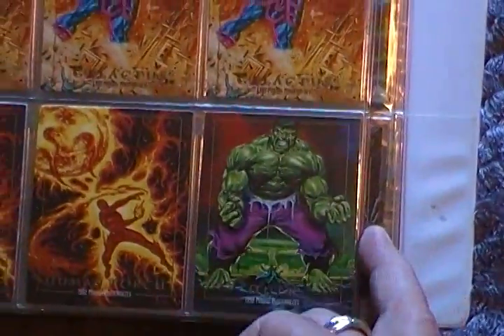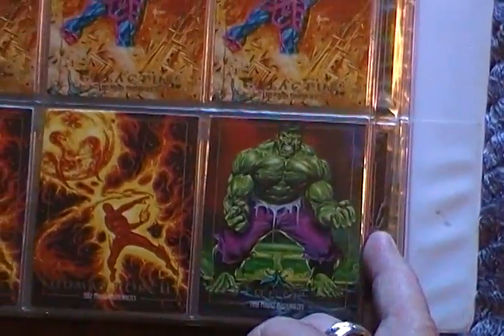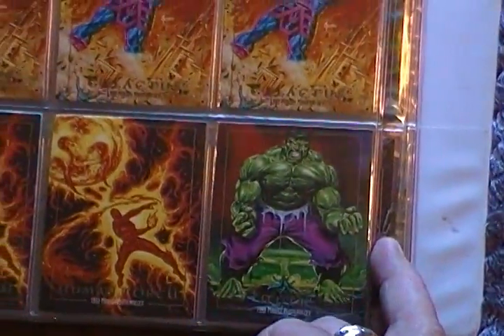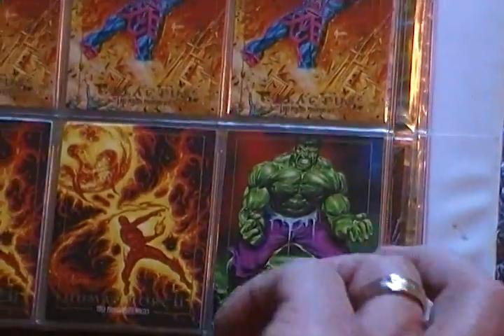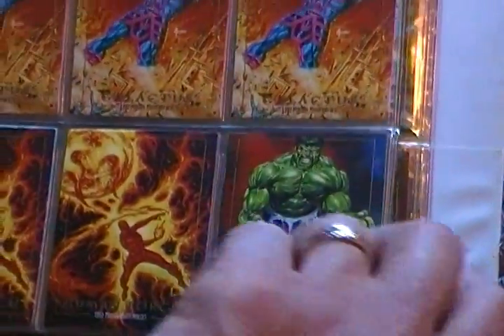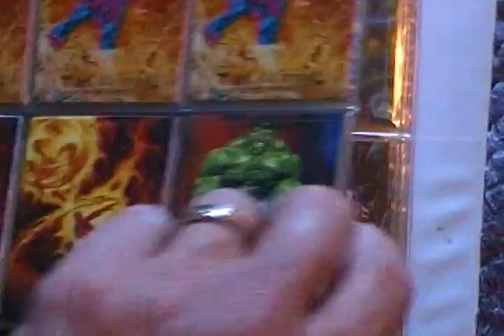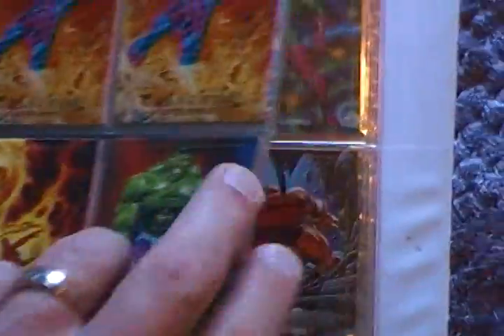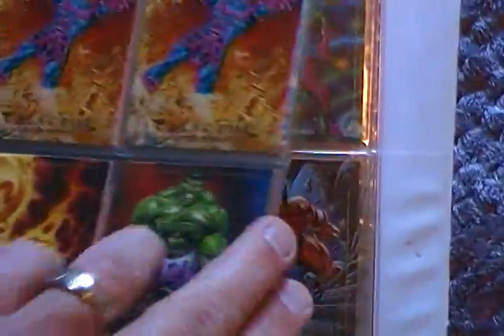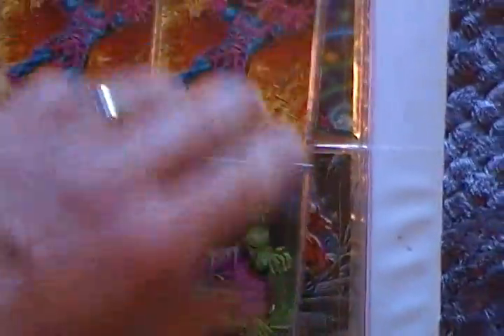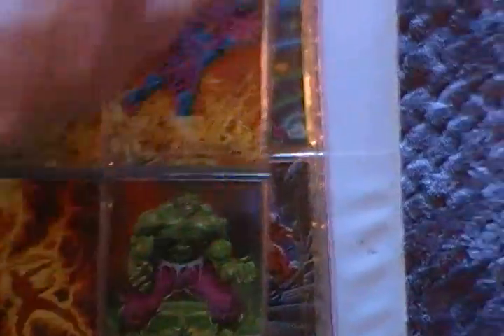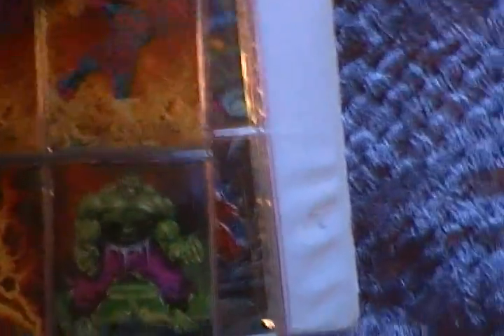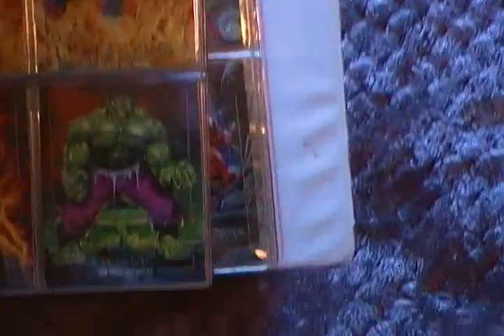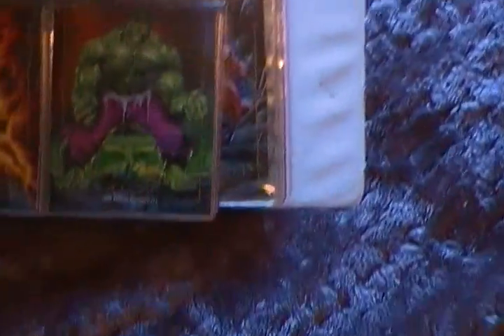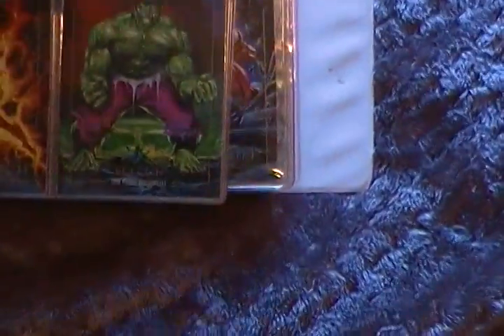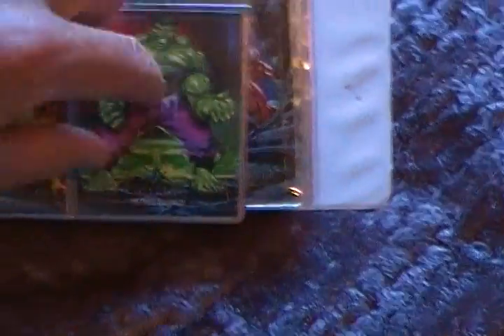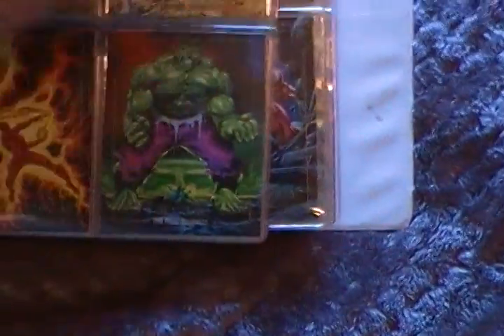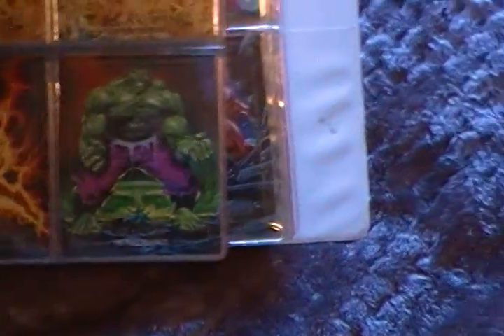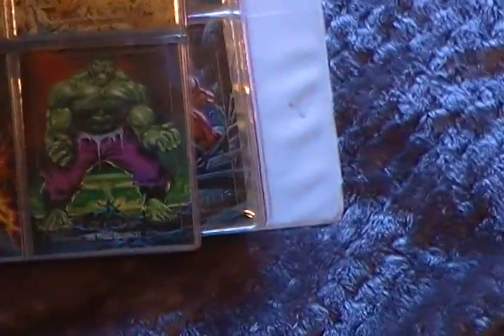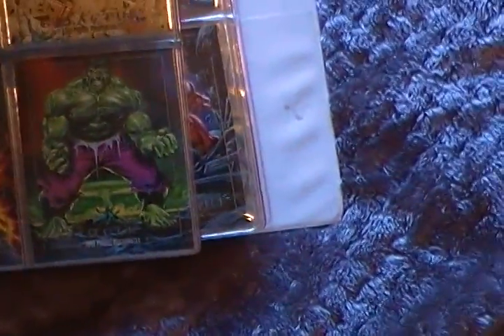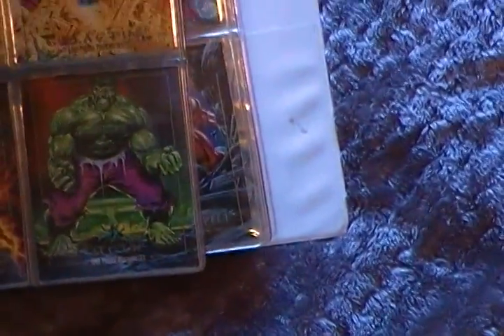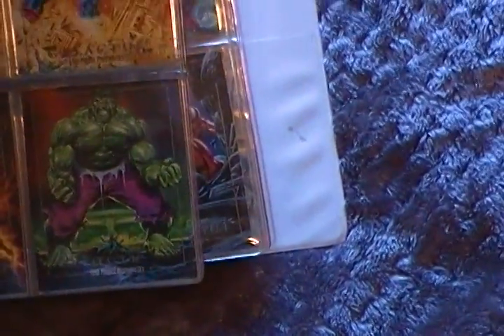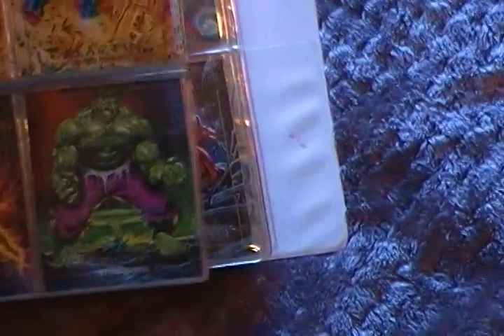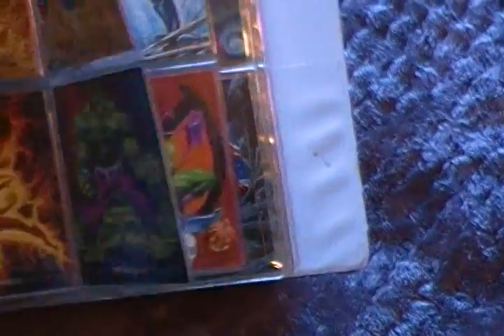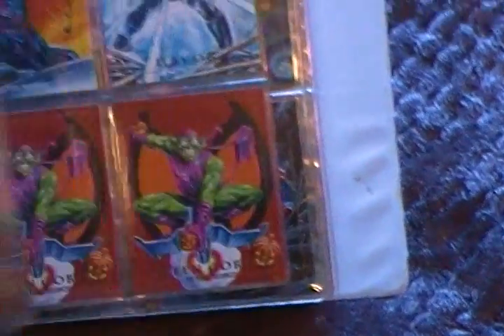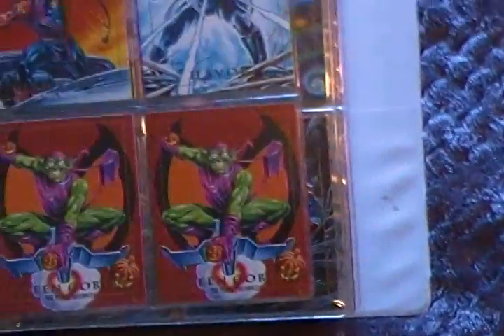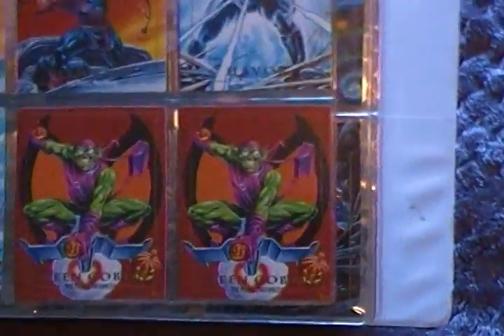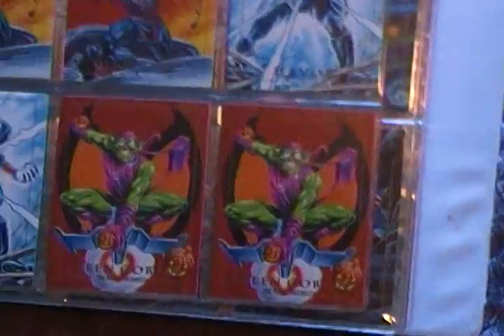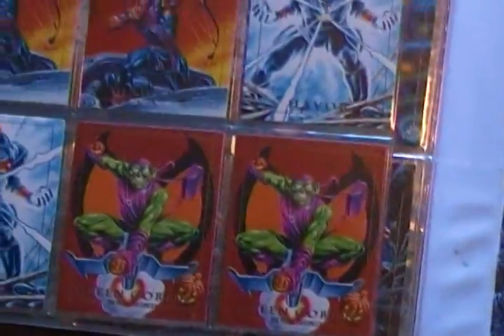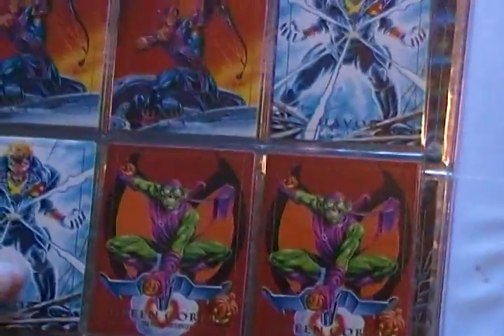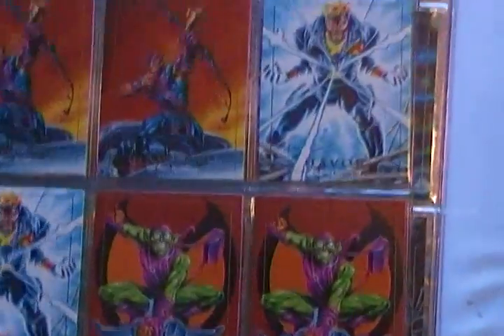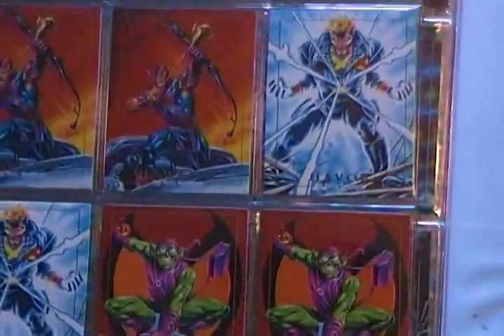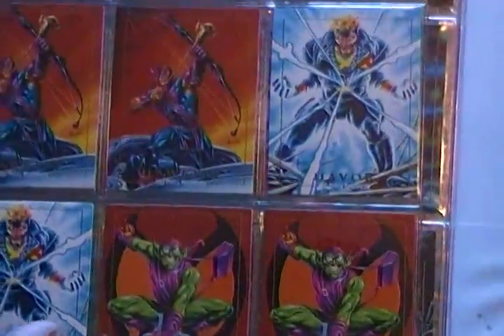Yeah, right there — I like that picture of Gambit. Hulk, Hulk, which he's on the cover of the box, which is pretty cool.